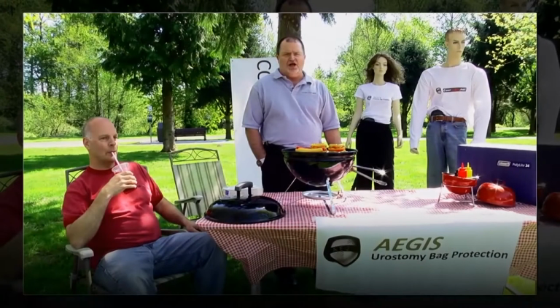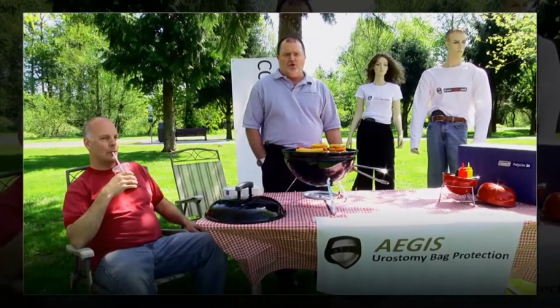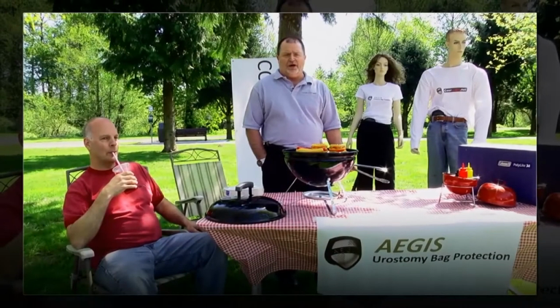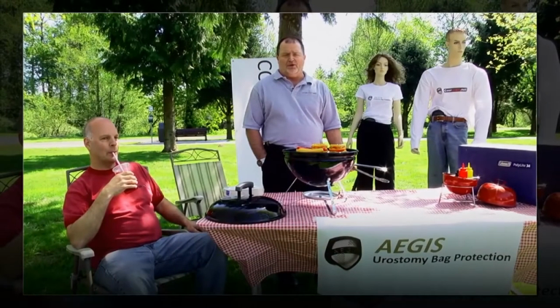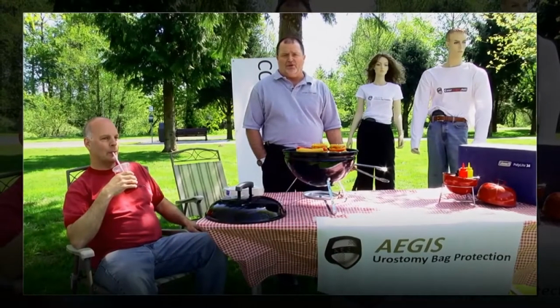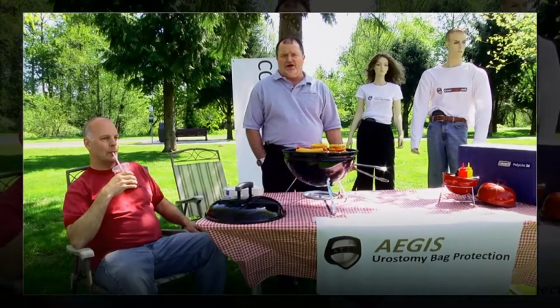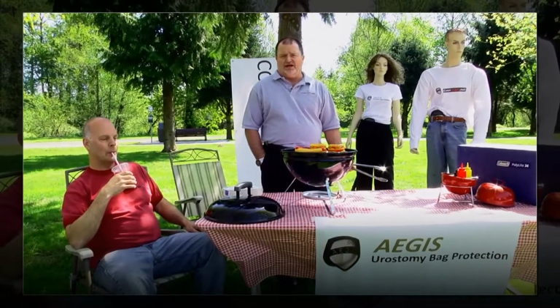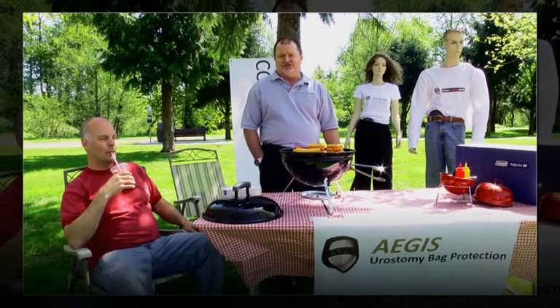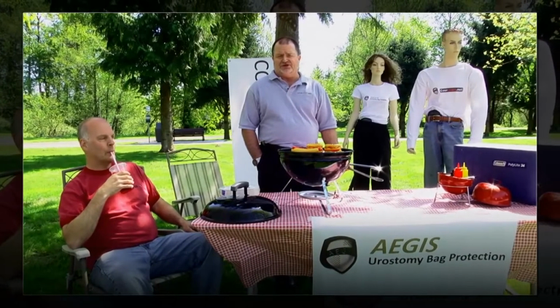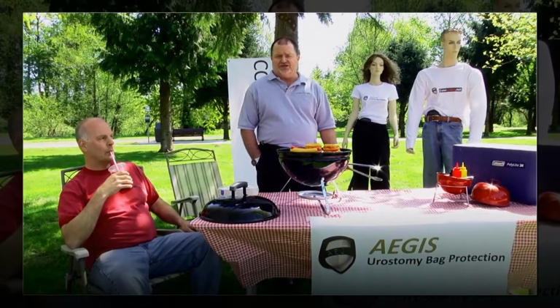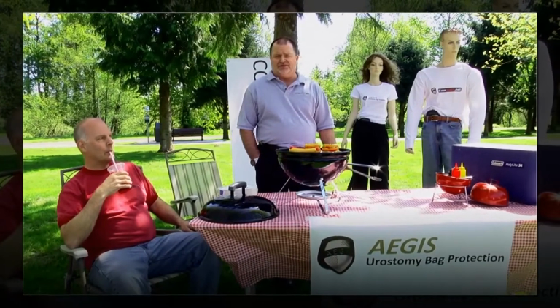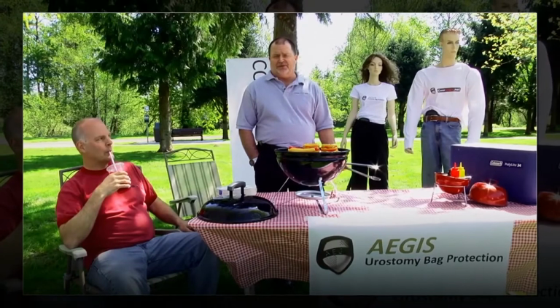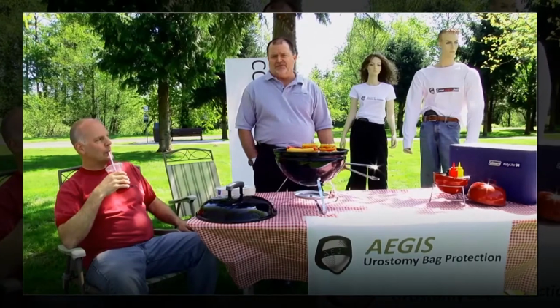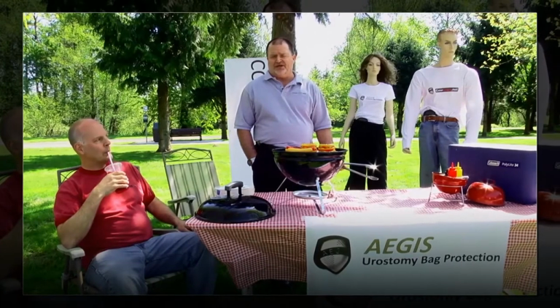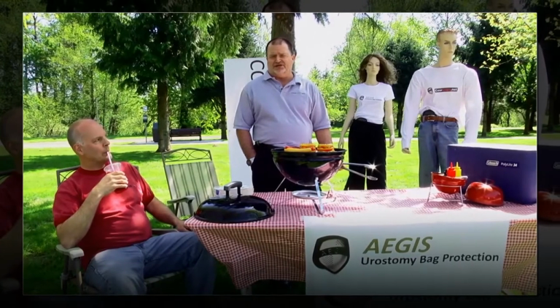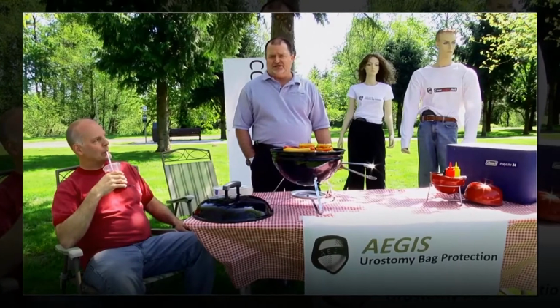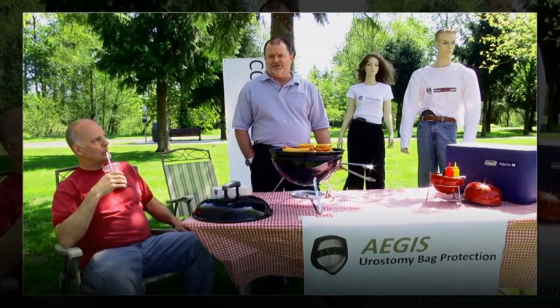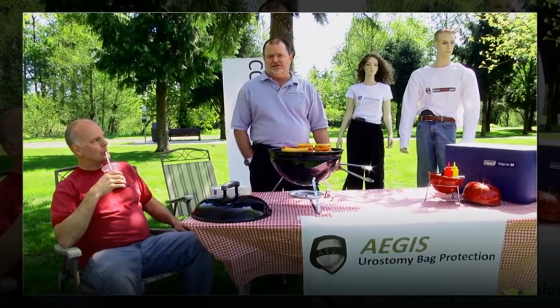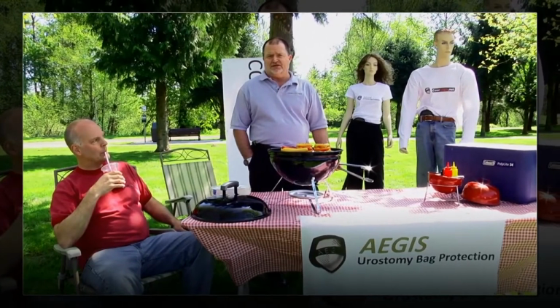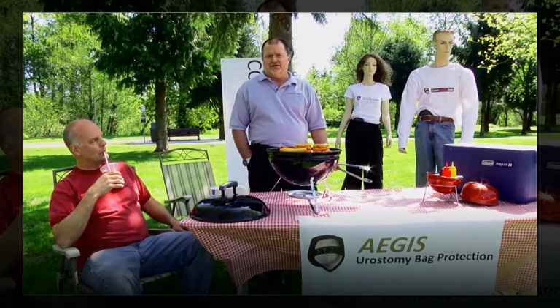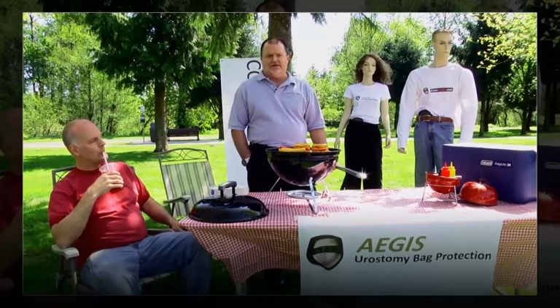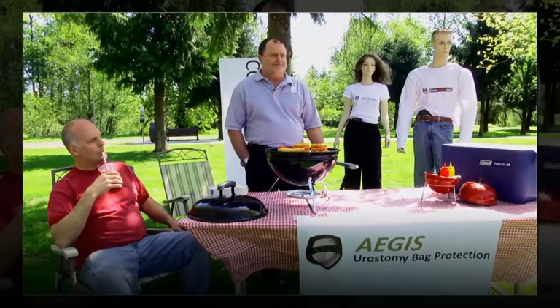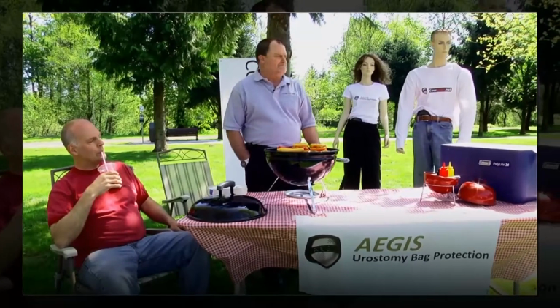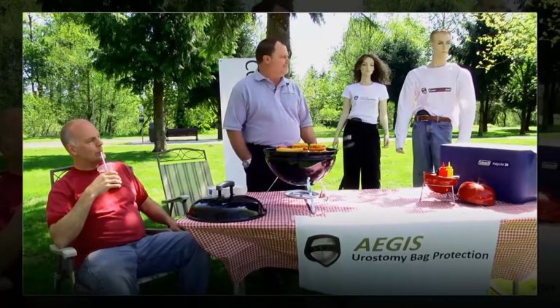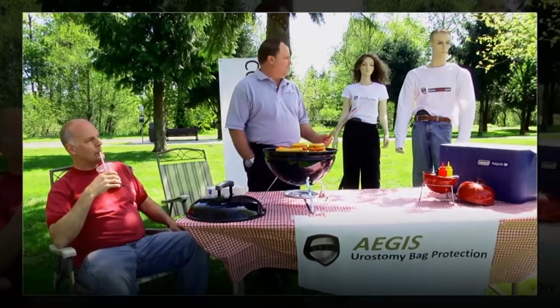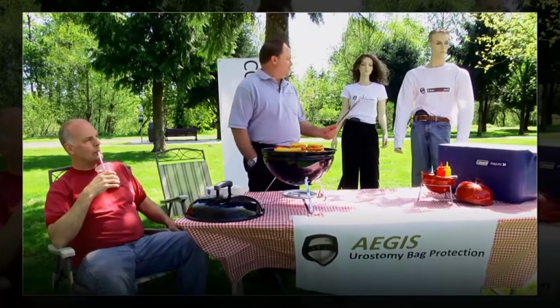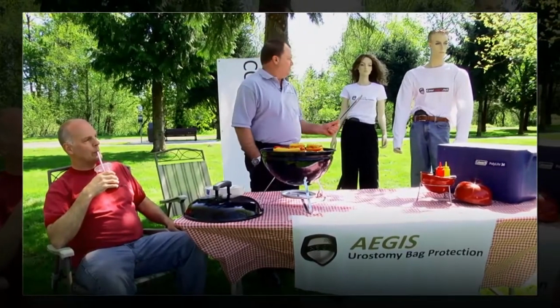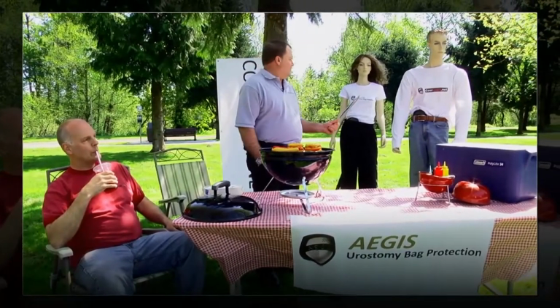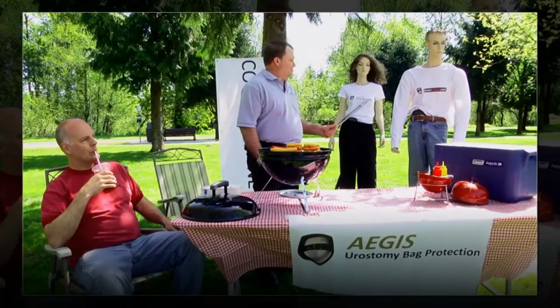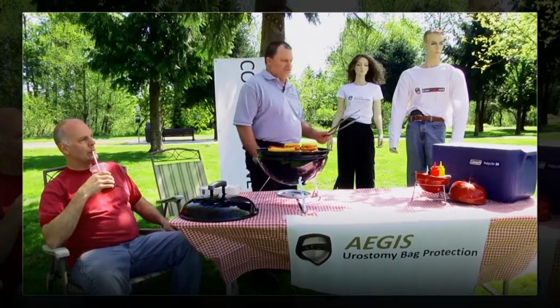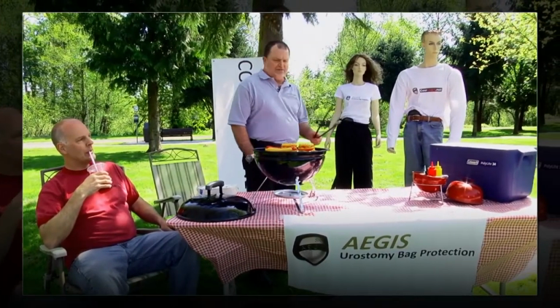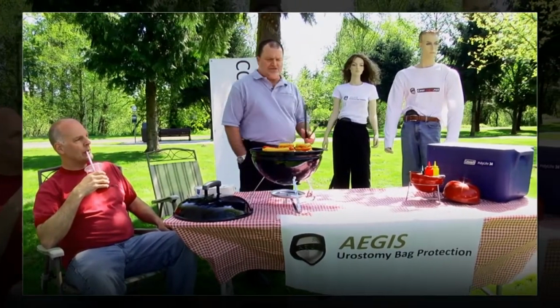Why do I wear Aegis Eurostomy Bag Protection? I'll show you with these two dummies.